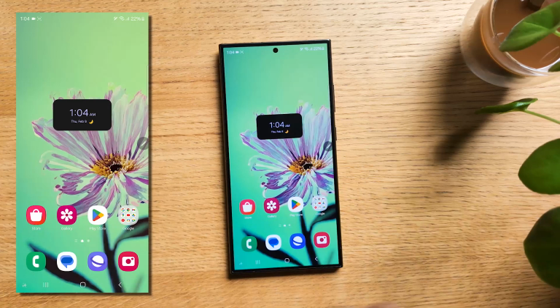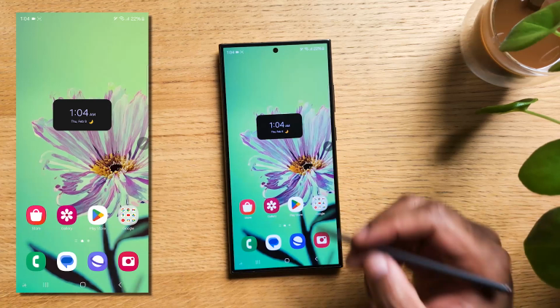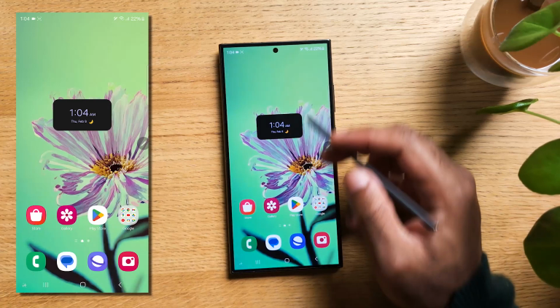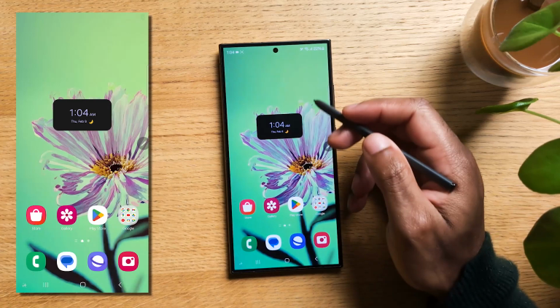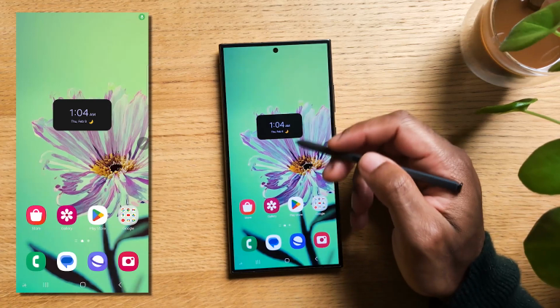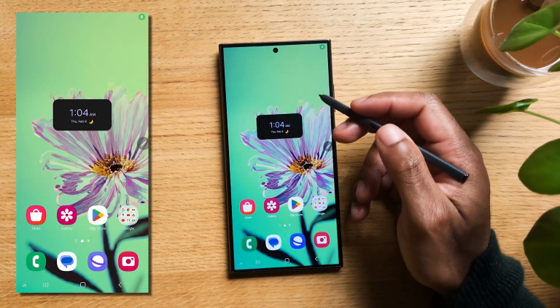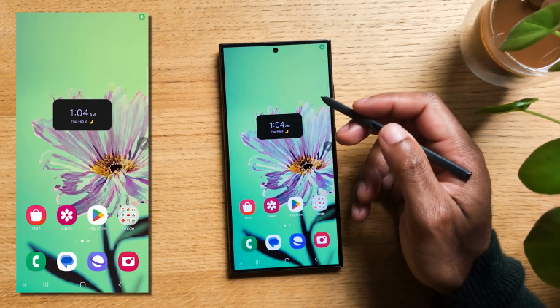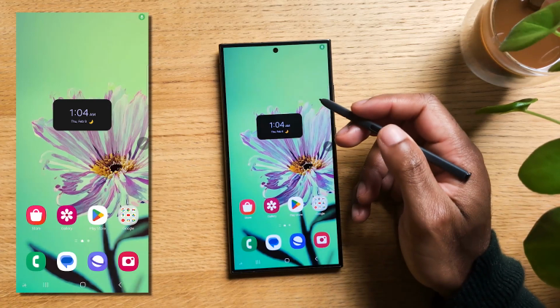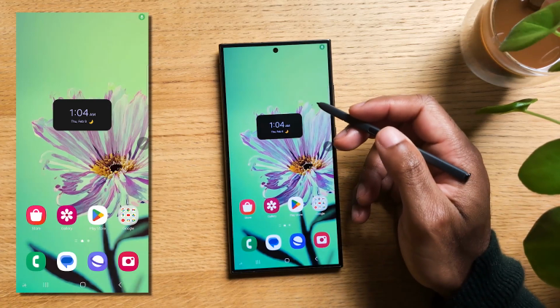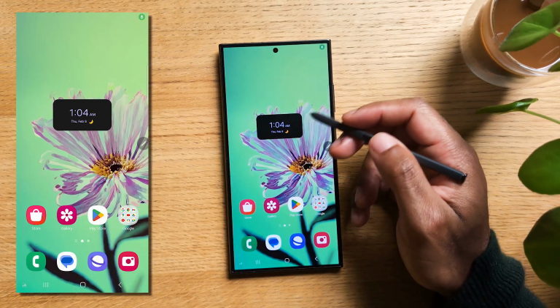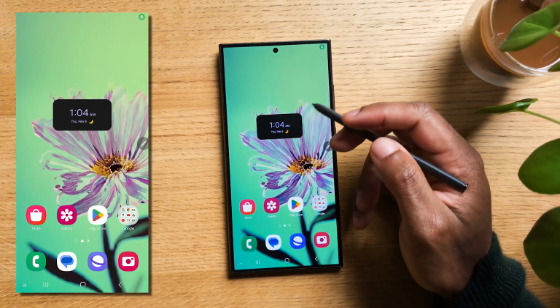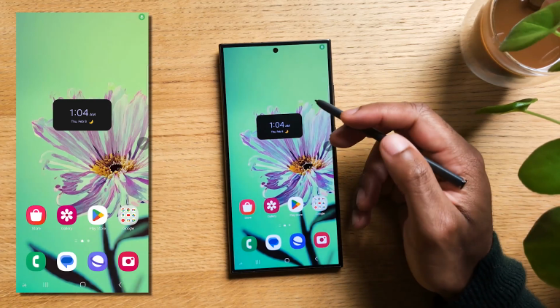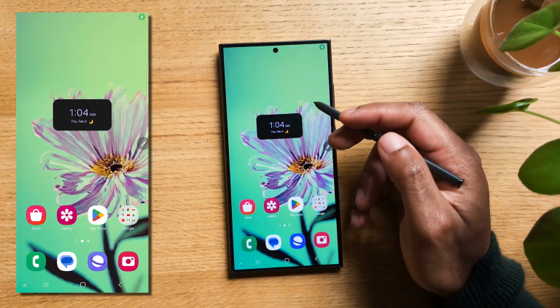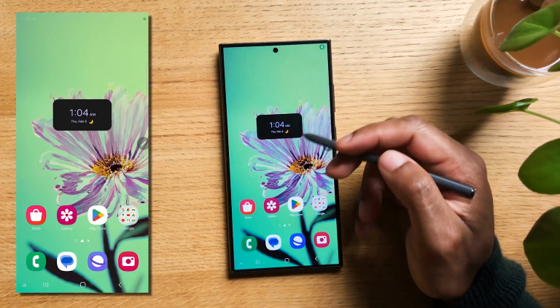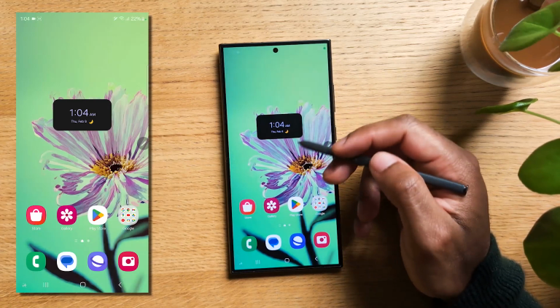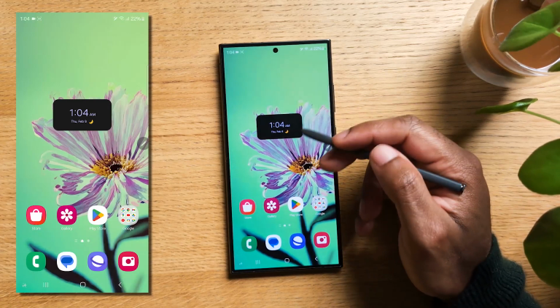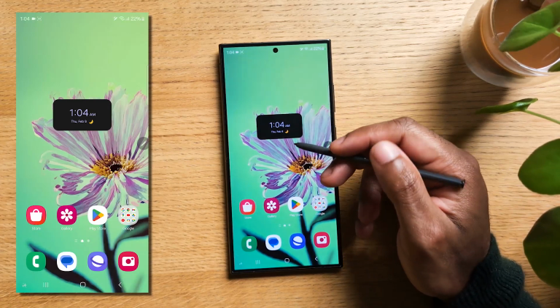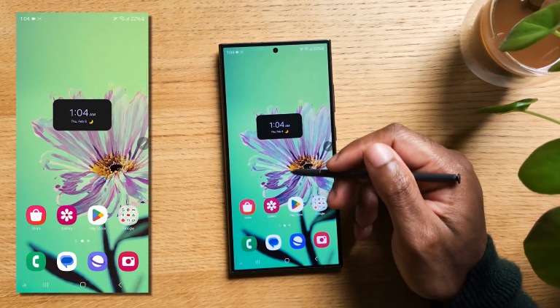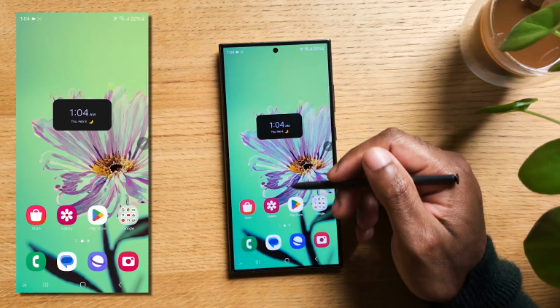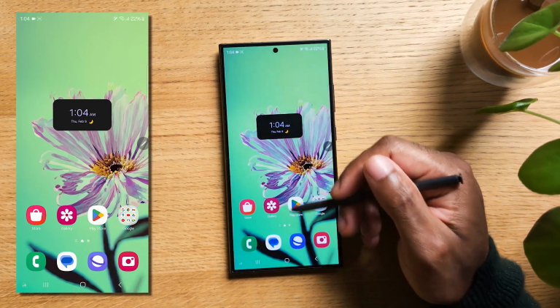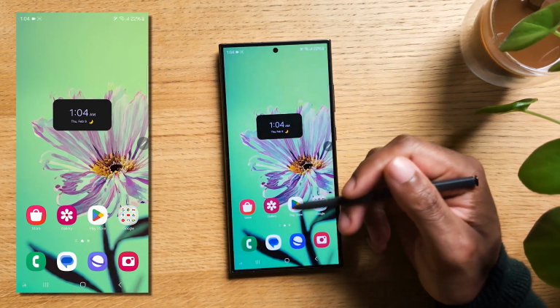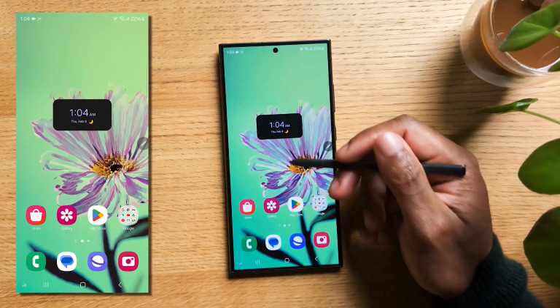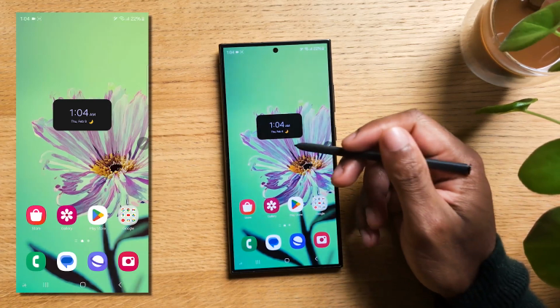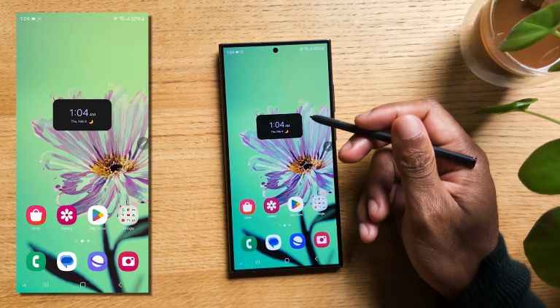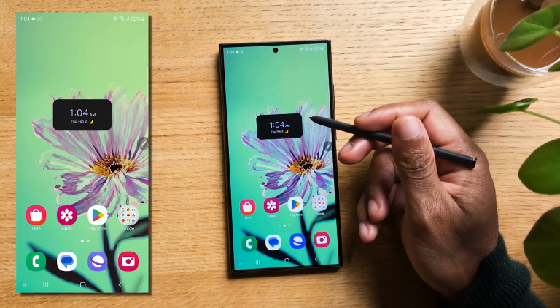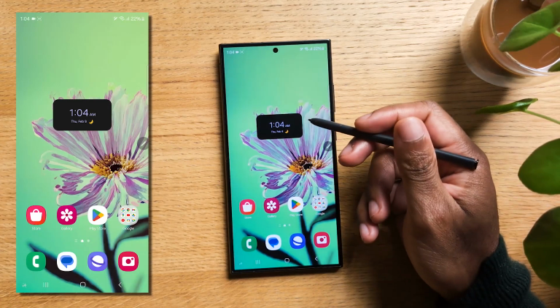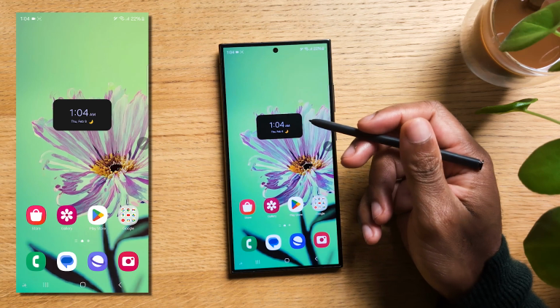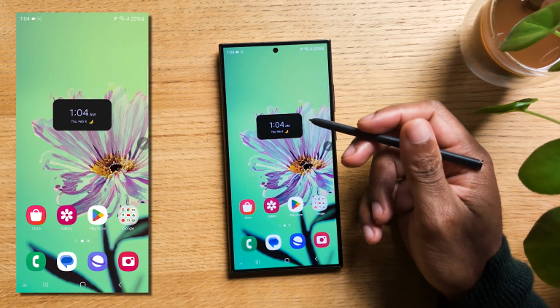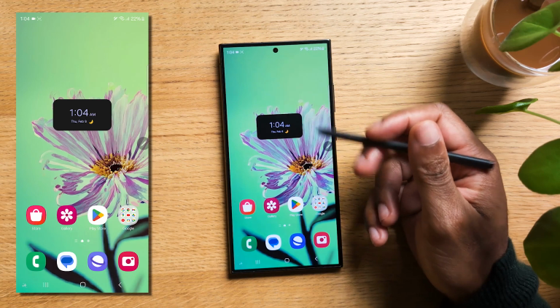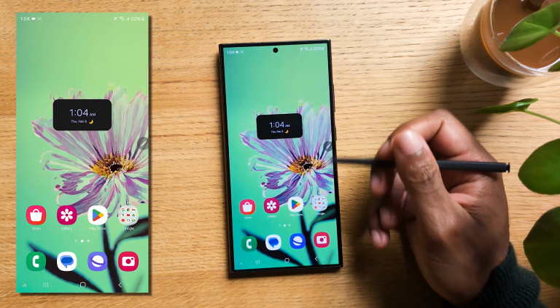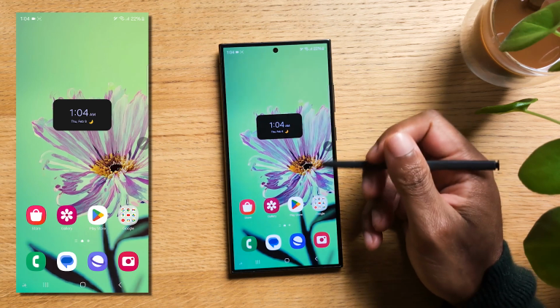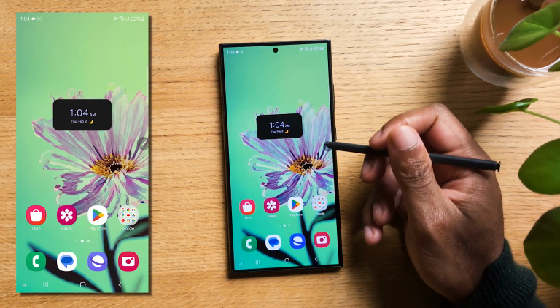Would you like to be able to handwrite anything and have it converted to proper text instantly? Here is what you need to do.